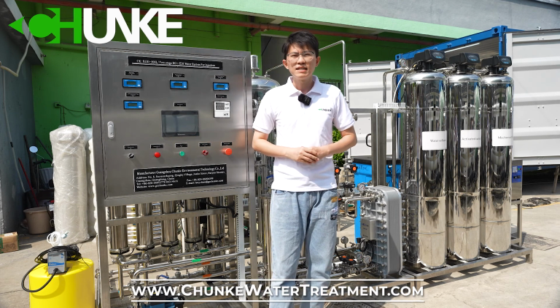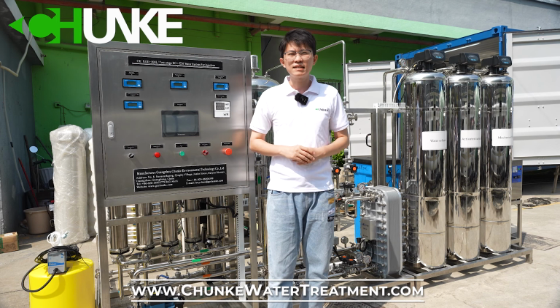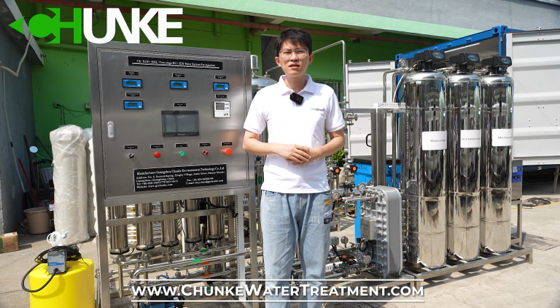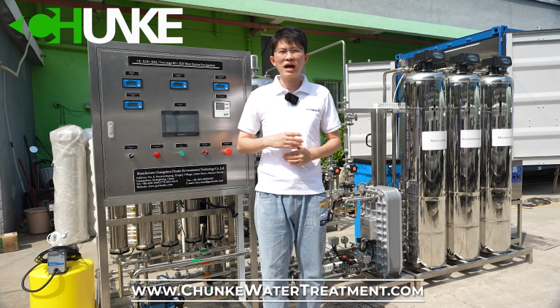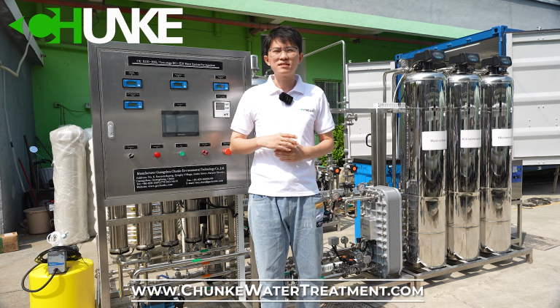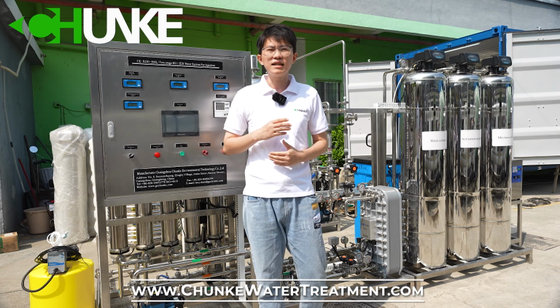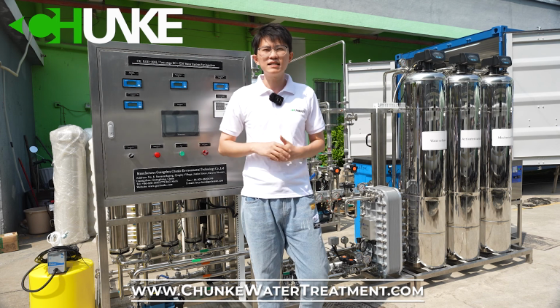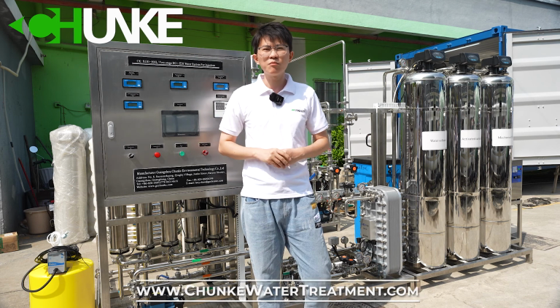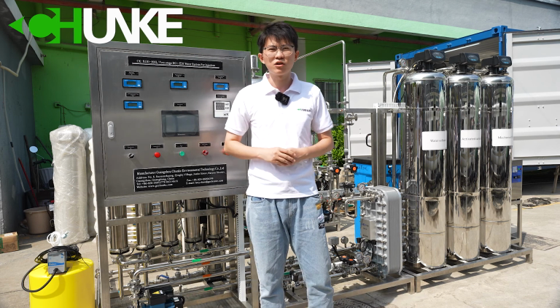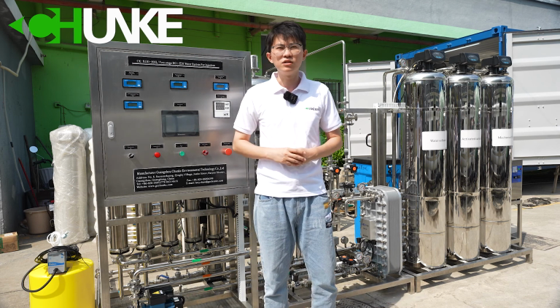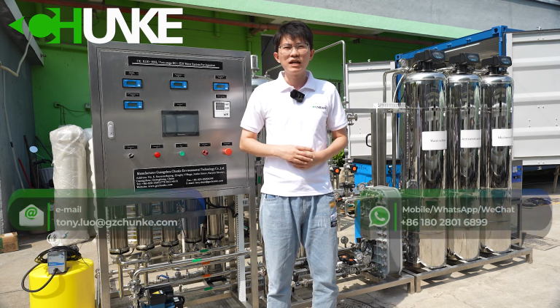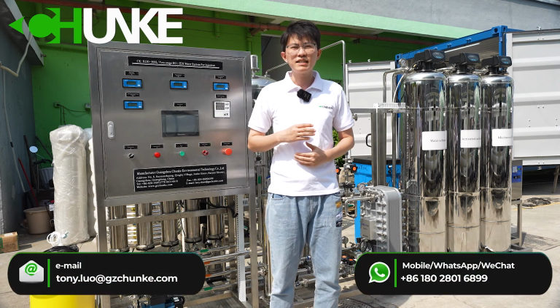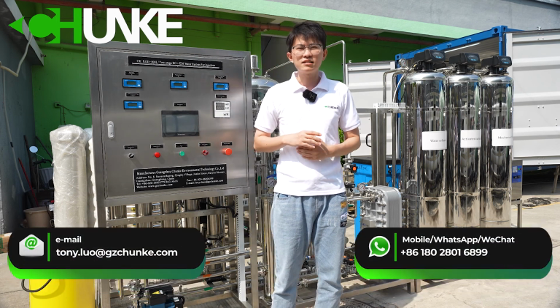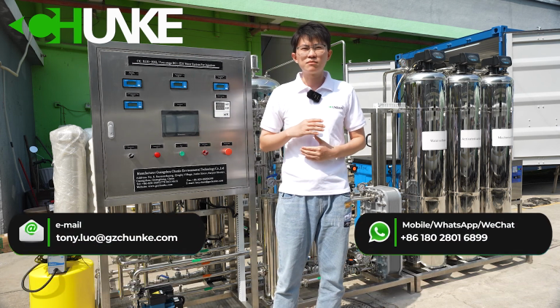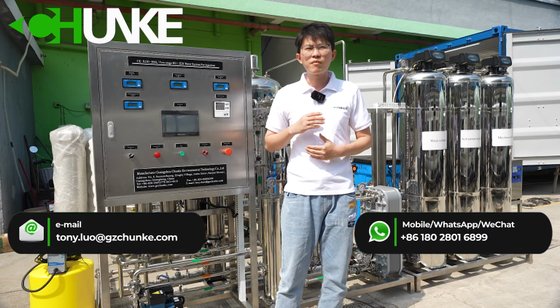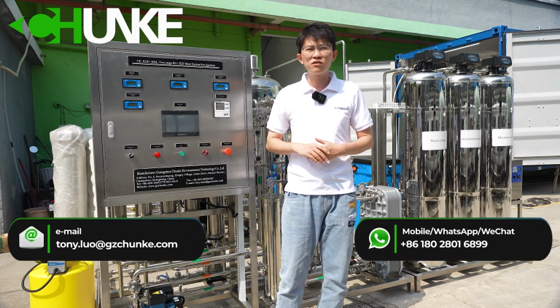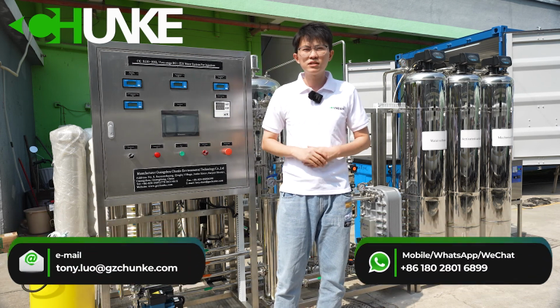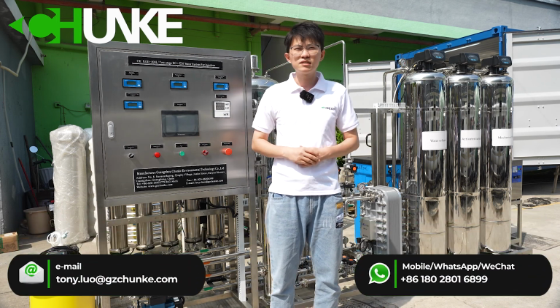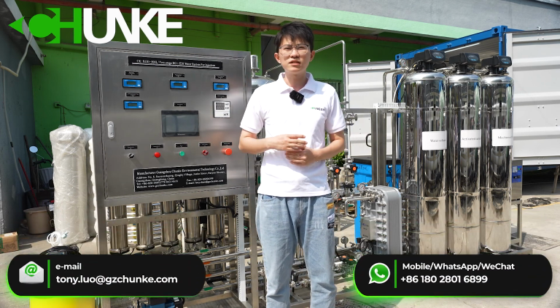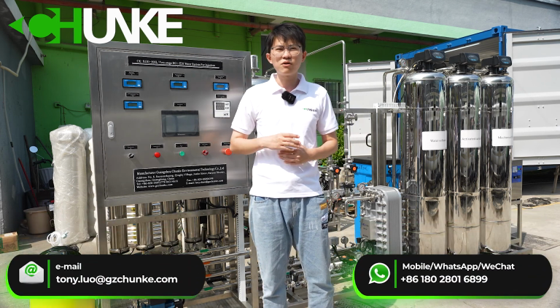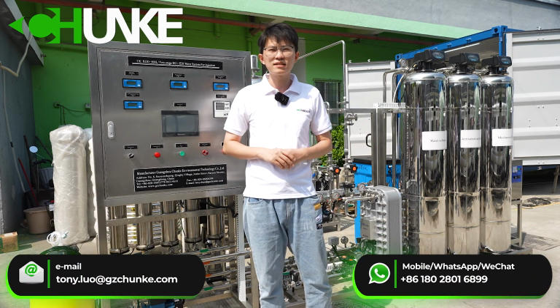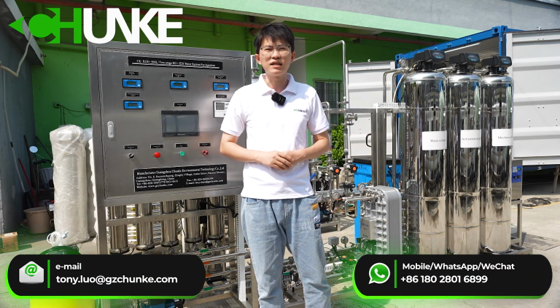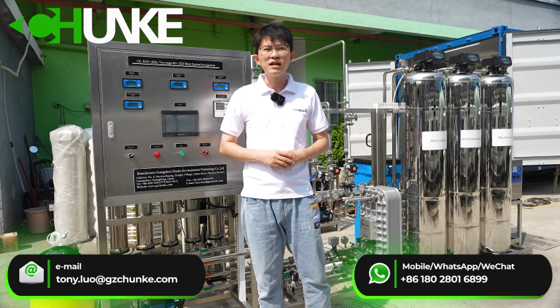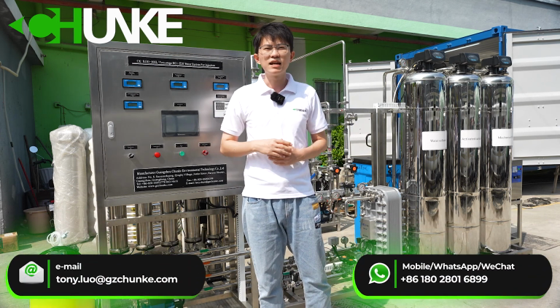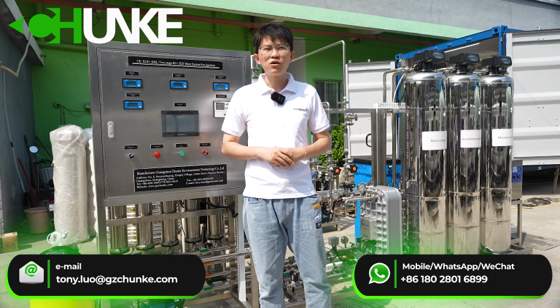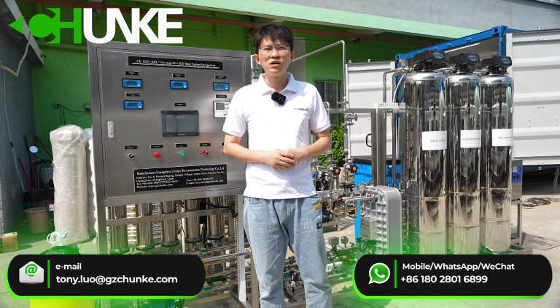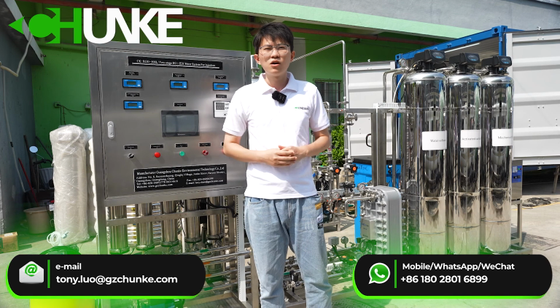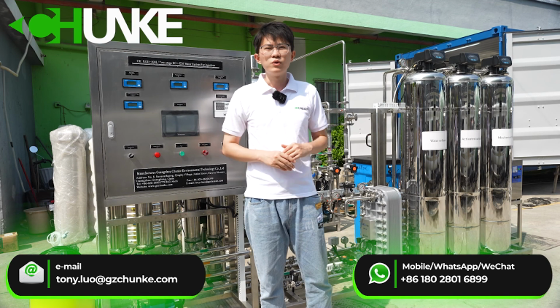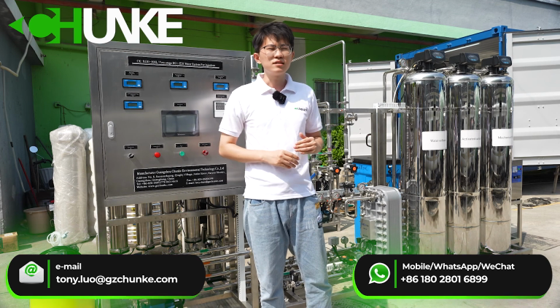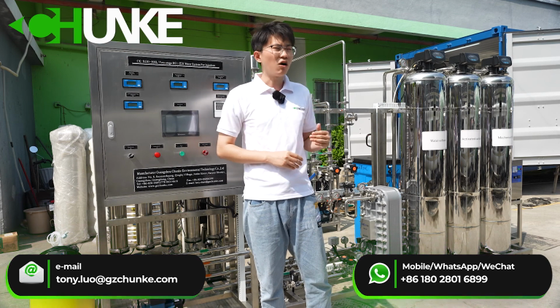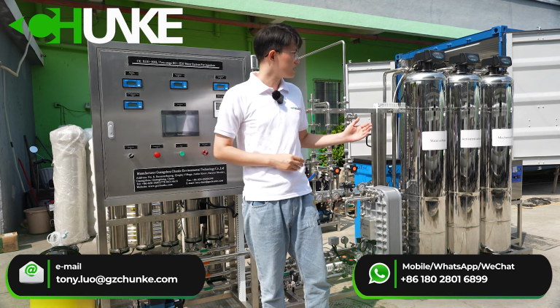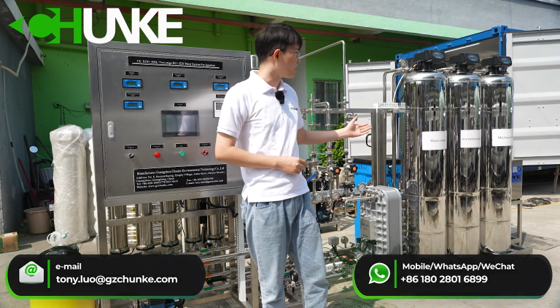The system has an EDI module — it is Micronix USA. Now, we will see all the details.